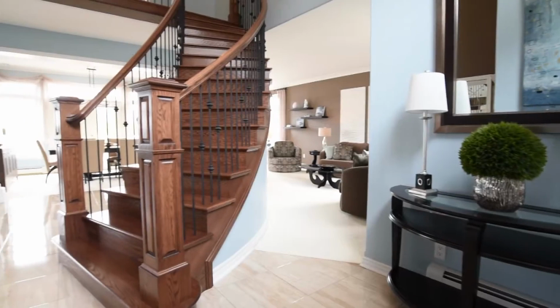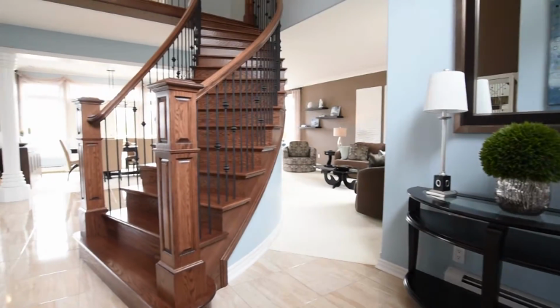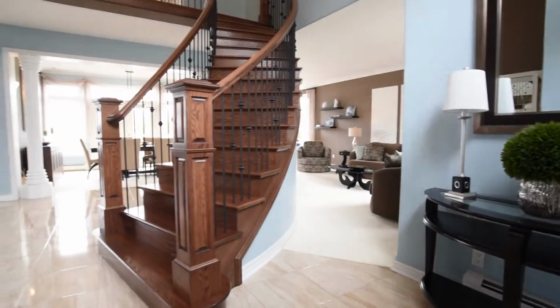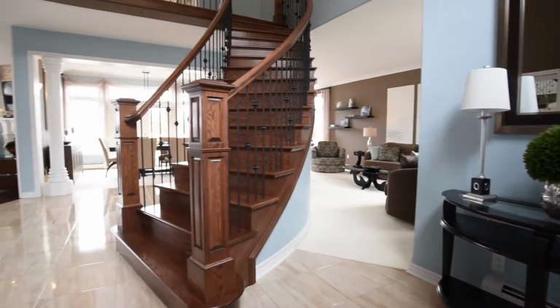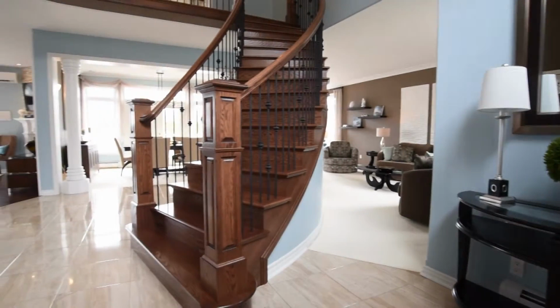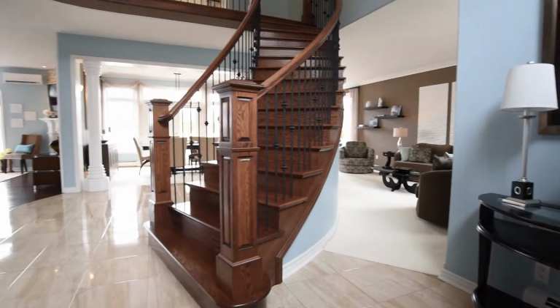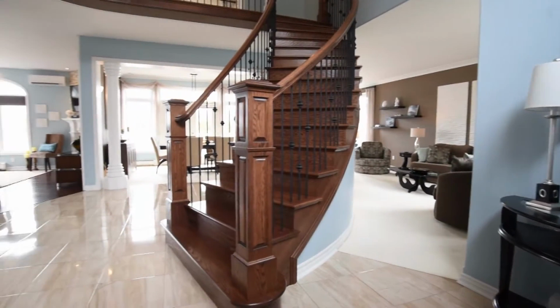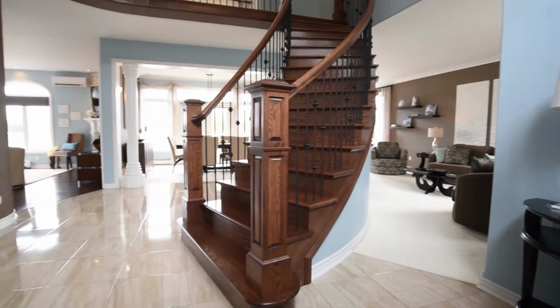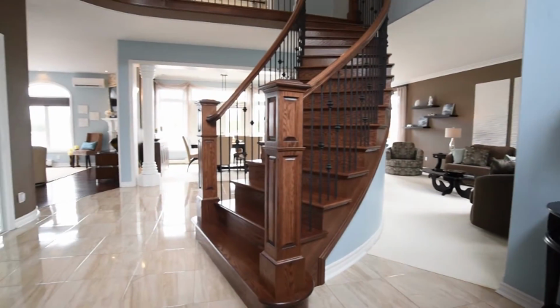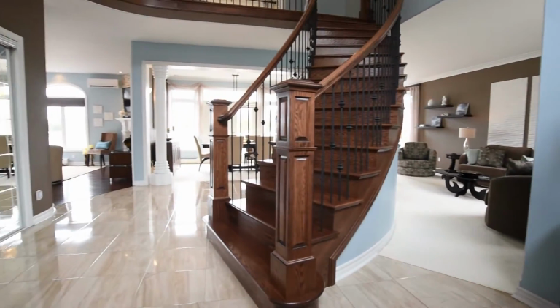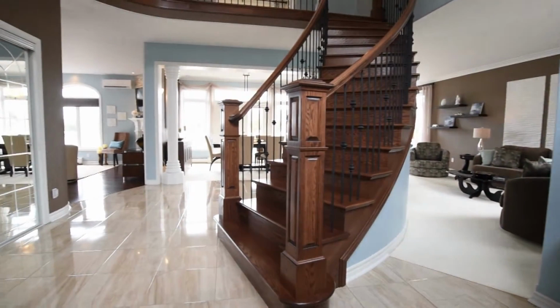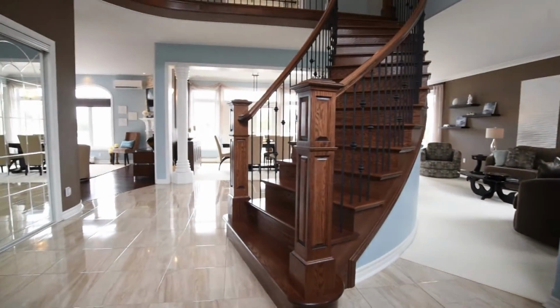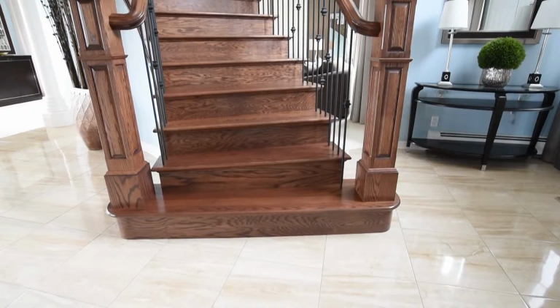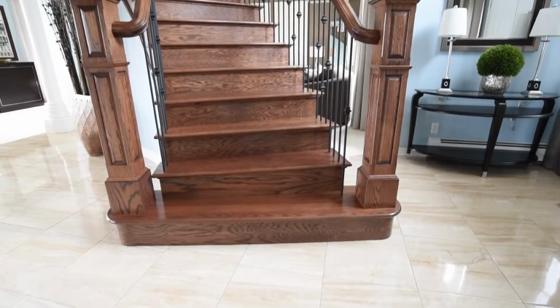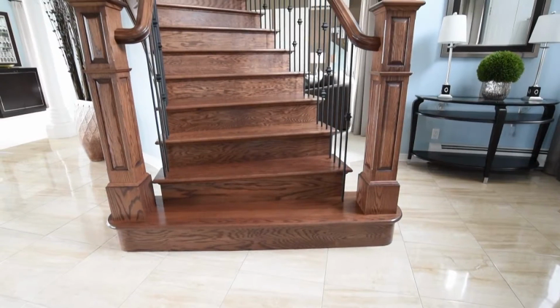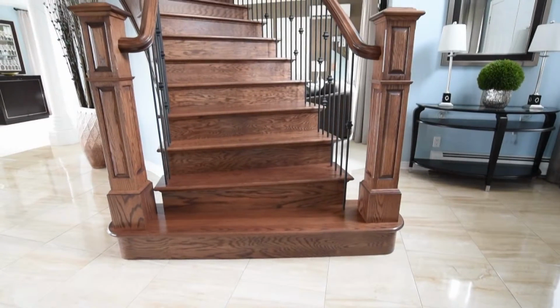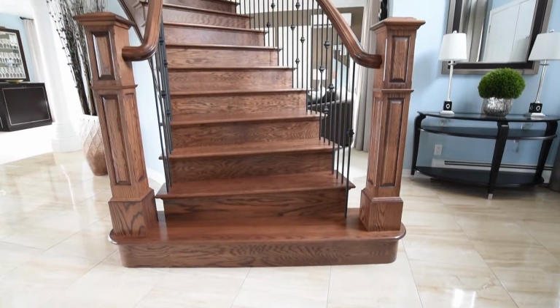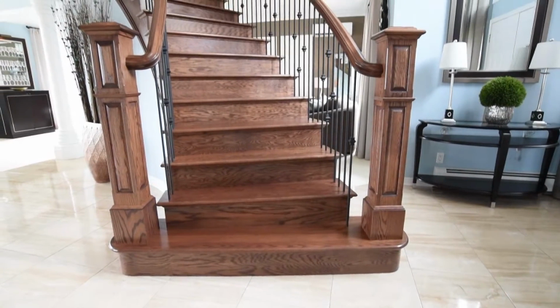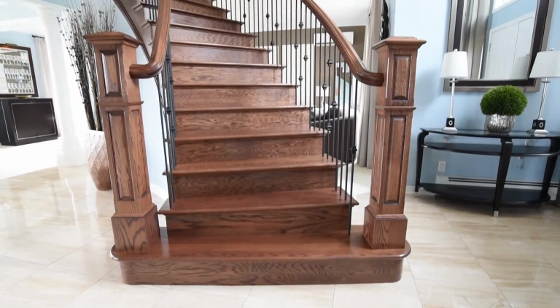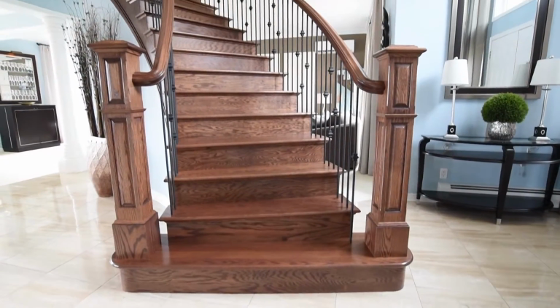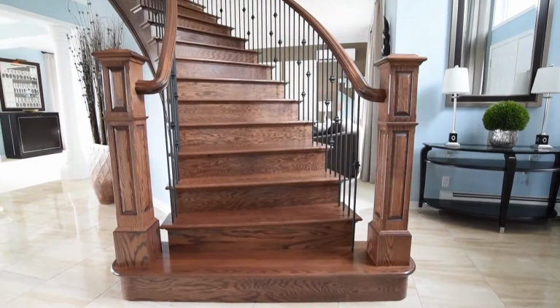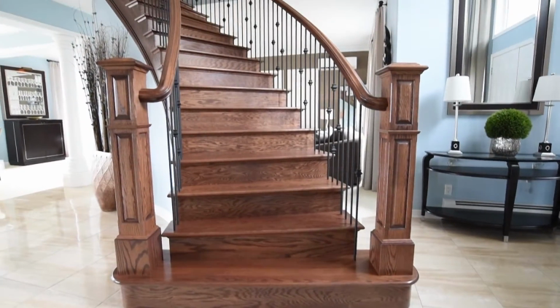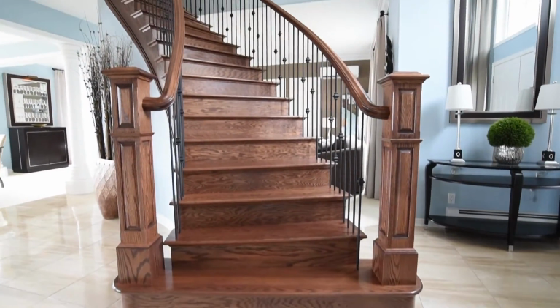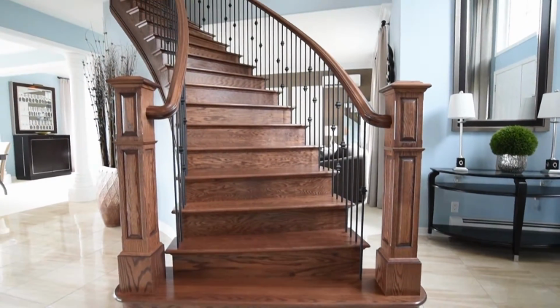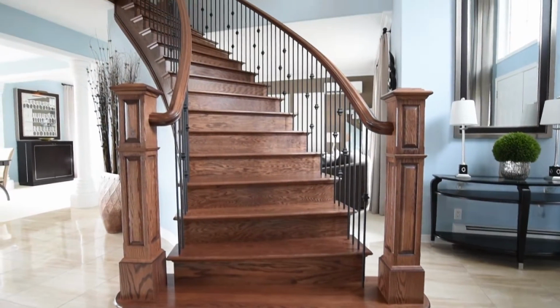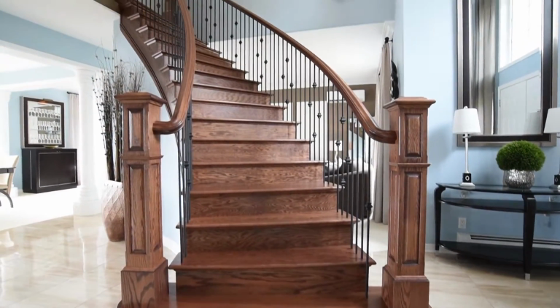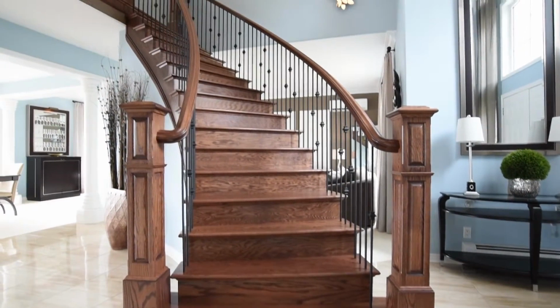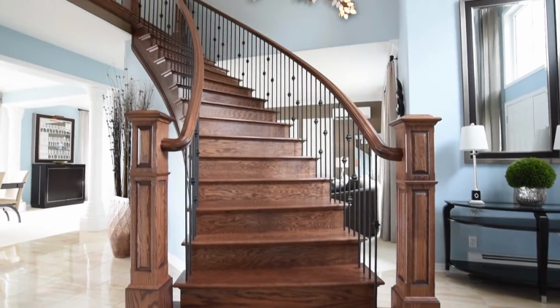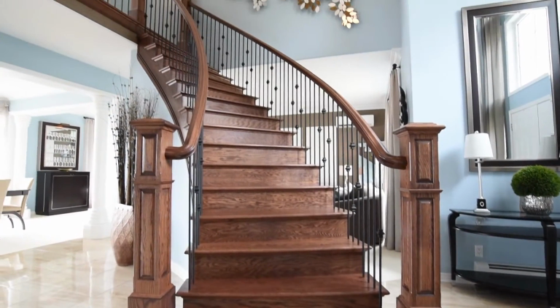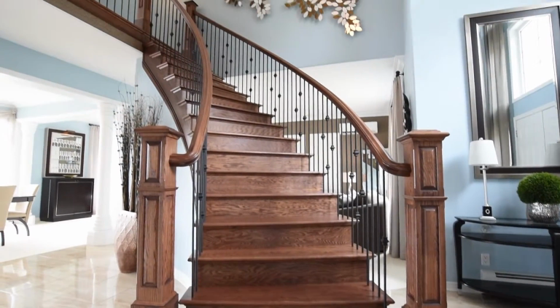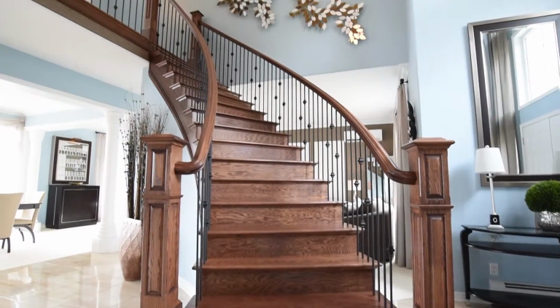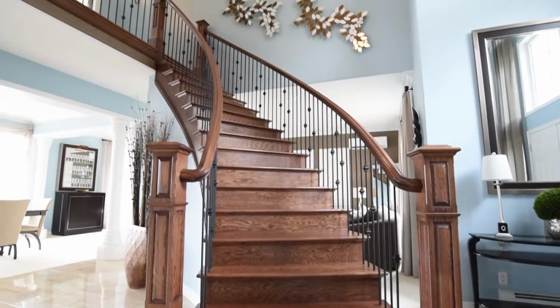The centerpiece of this home is a newly built curved staircase which leads to the upstairs bedrooms.